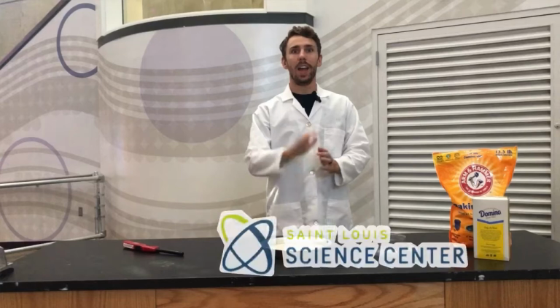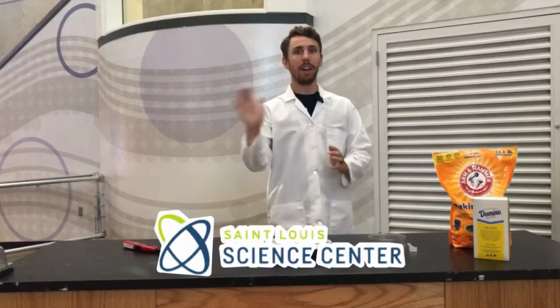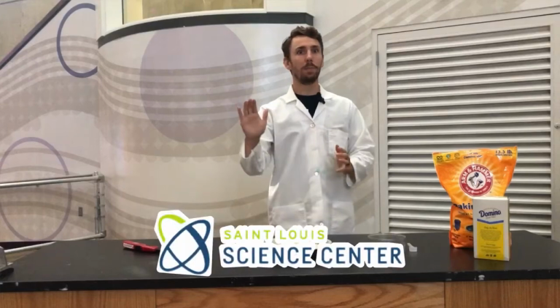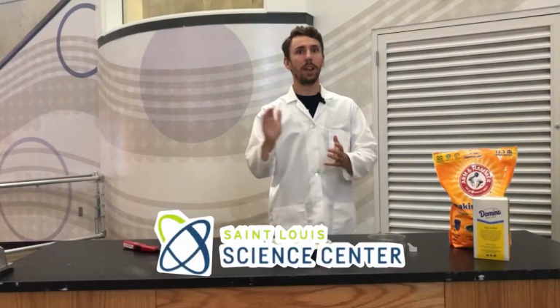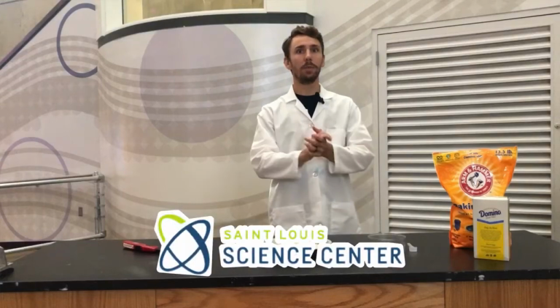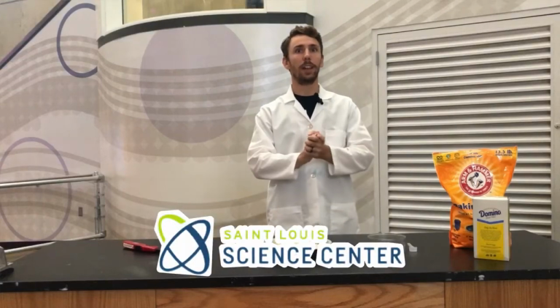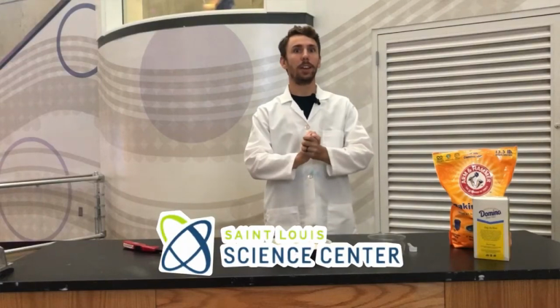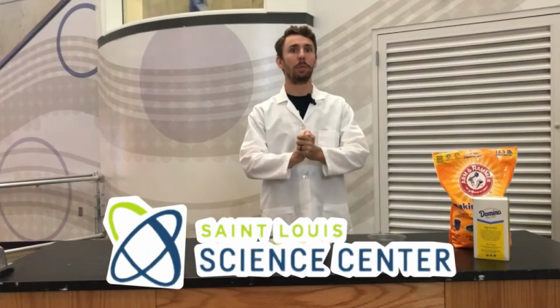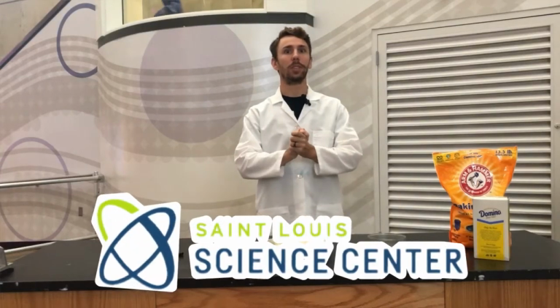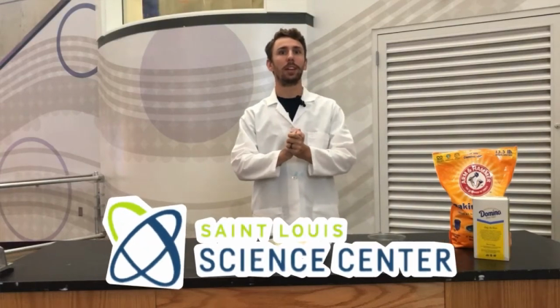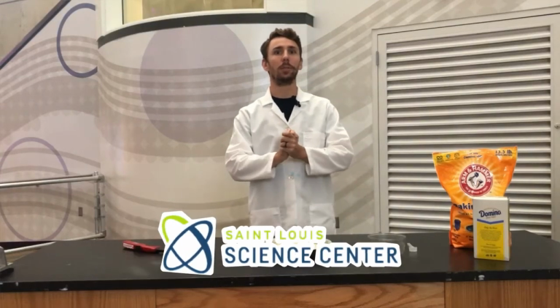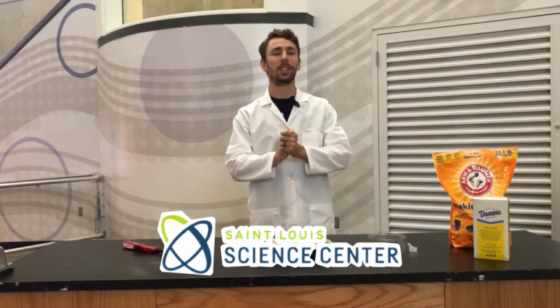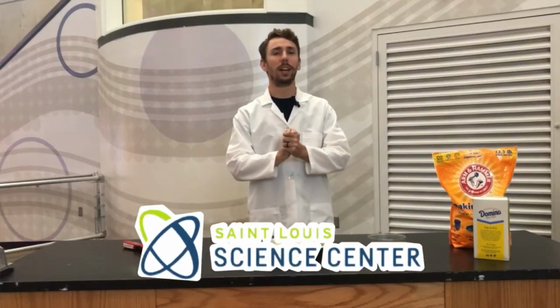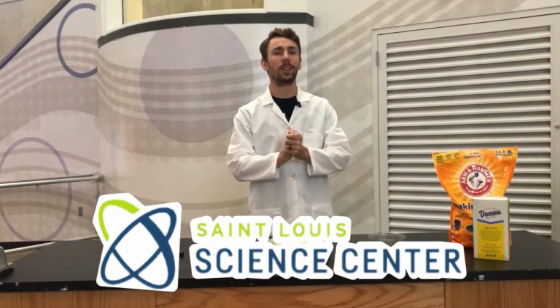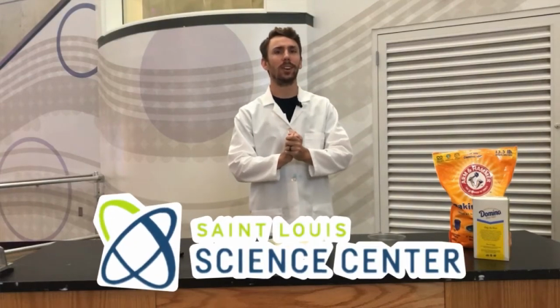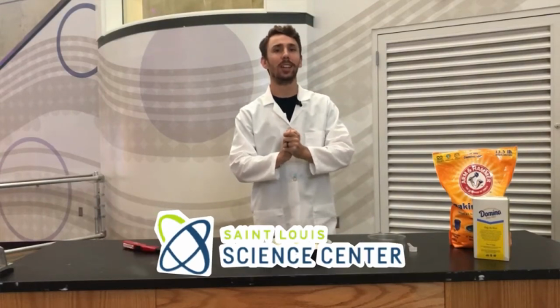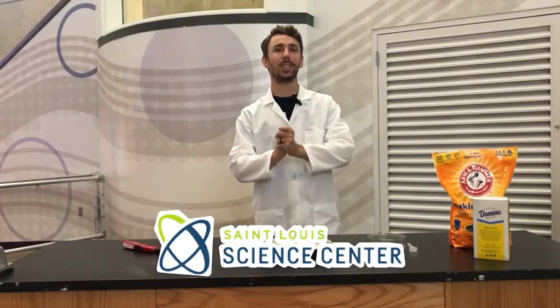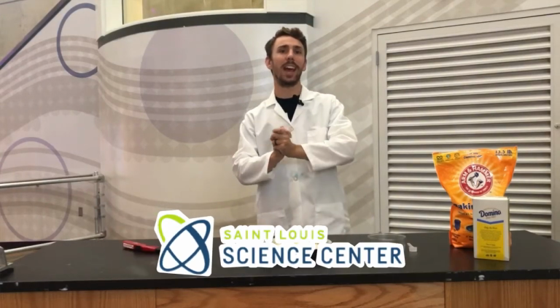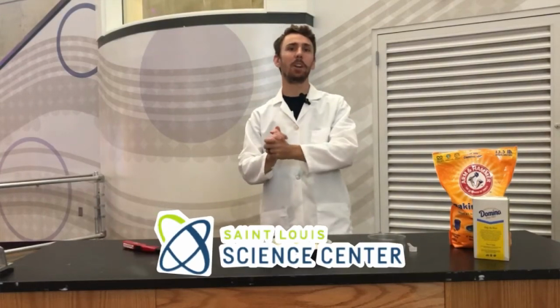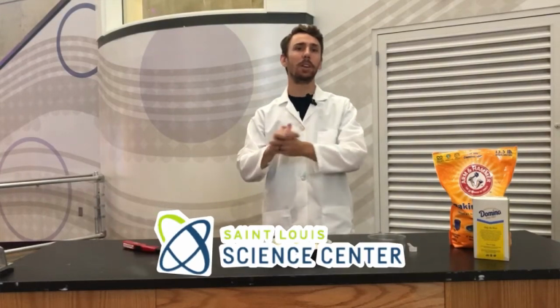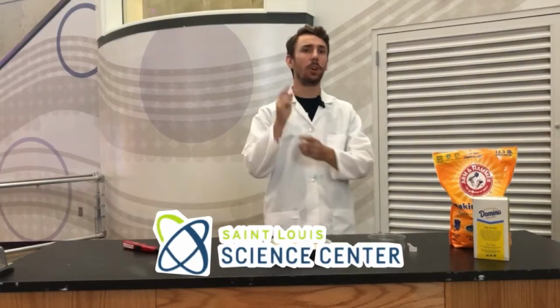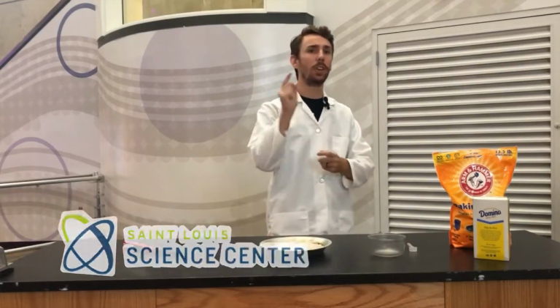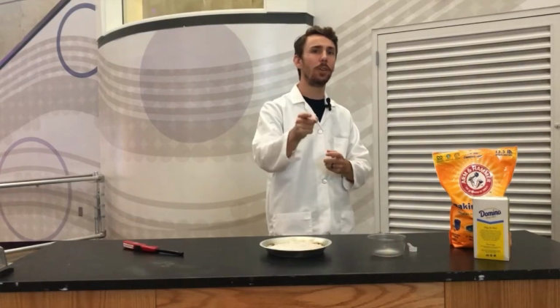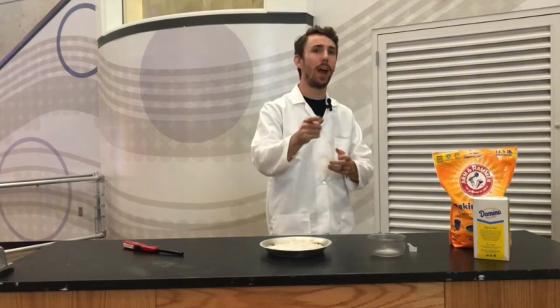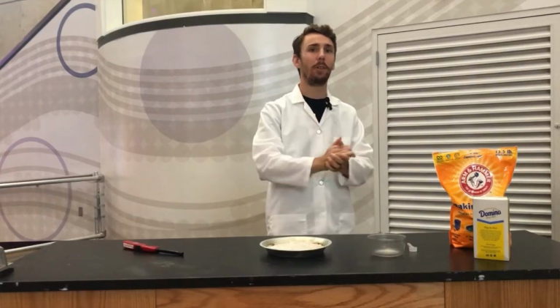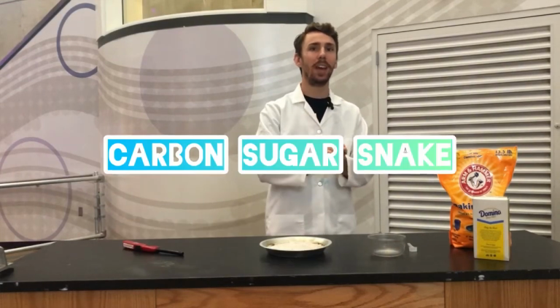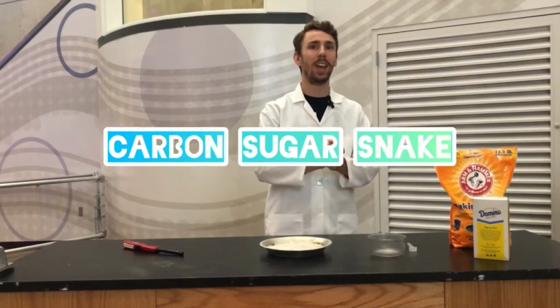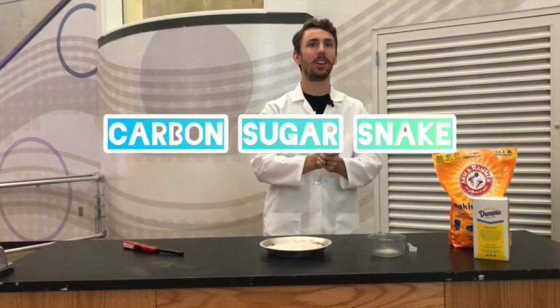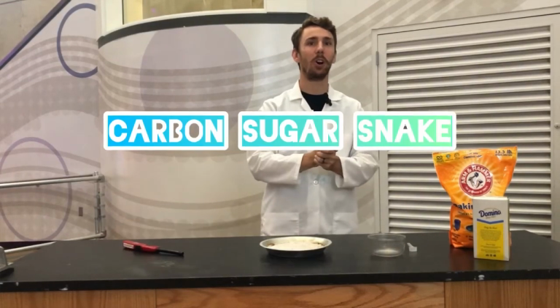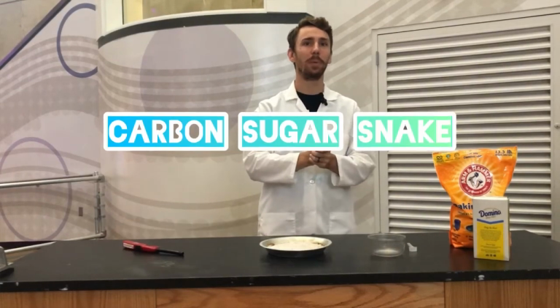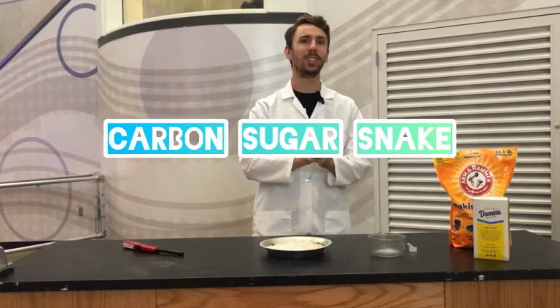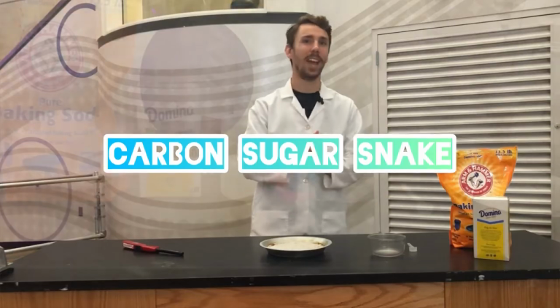Hey everybody, Riley here with the St. Louis Science Center, and today I'm going to be showing you how to make a carbon snake.